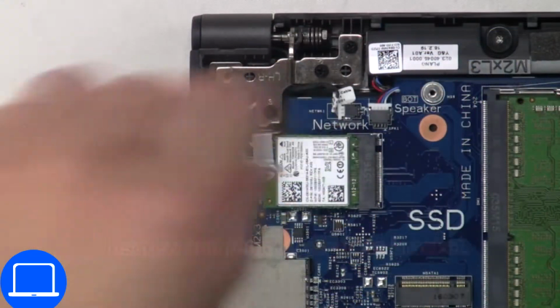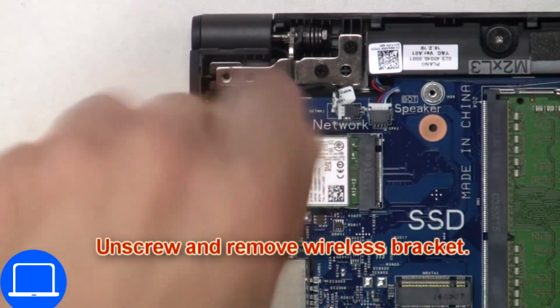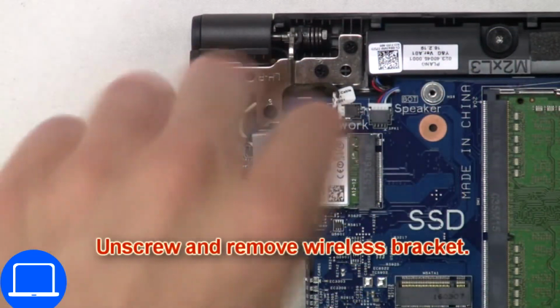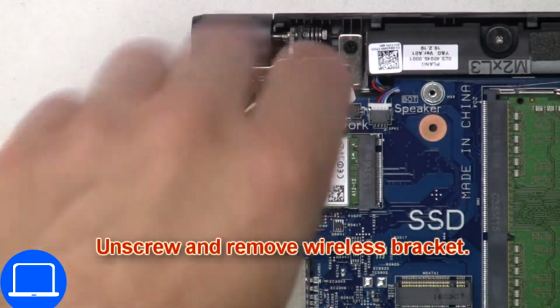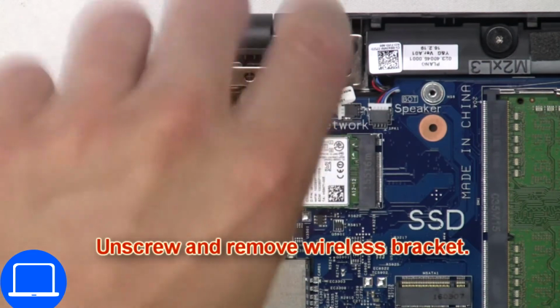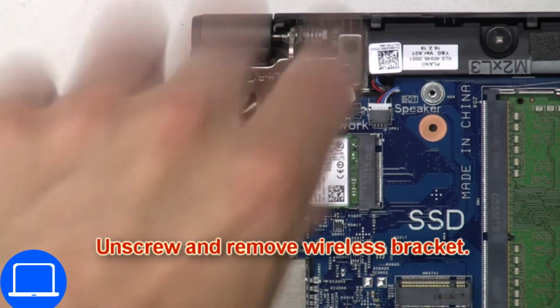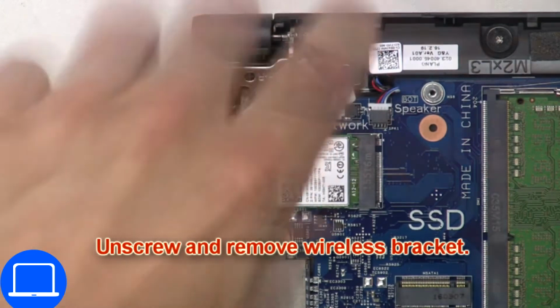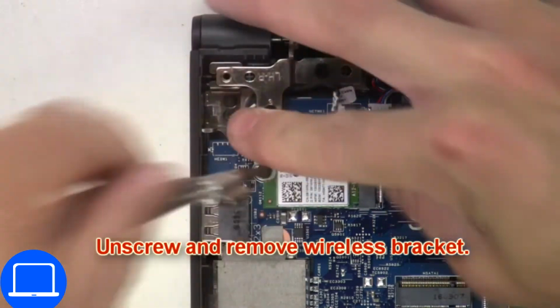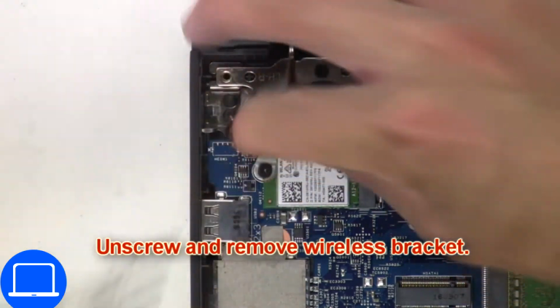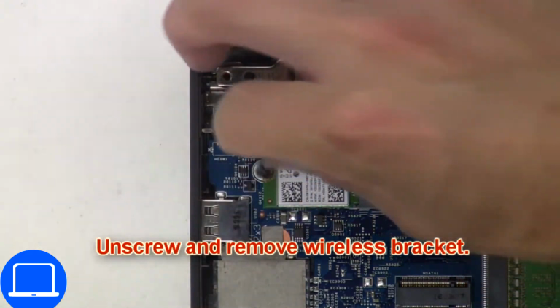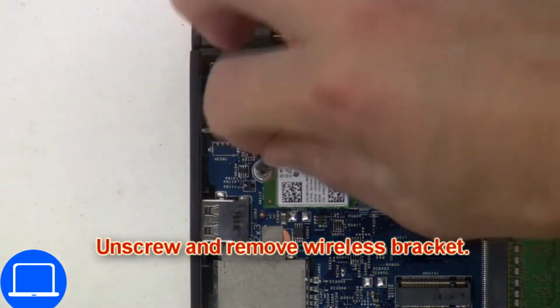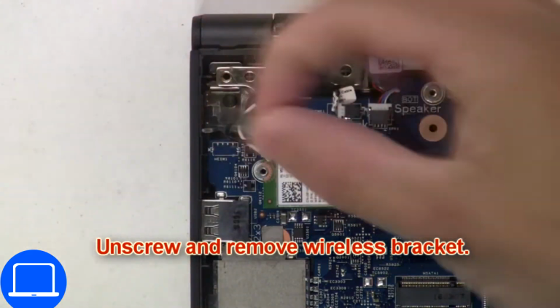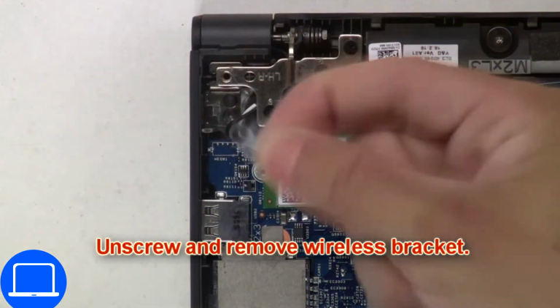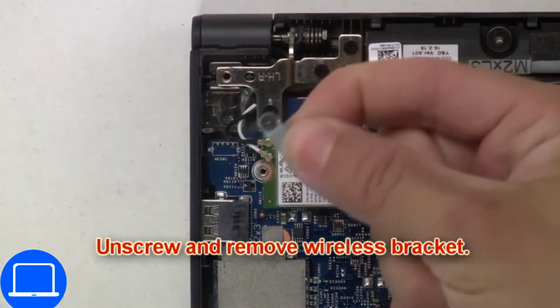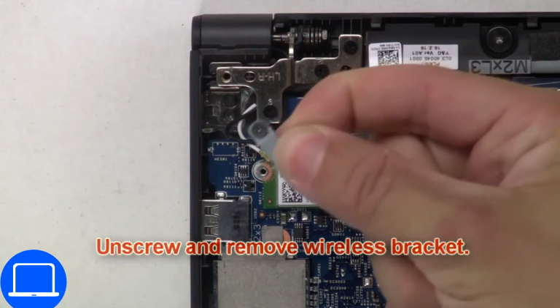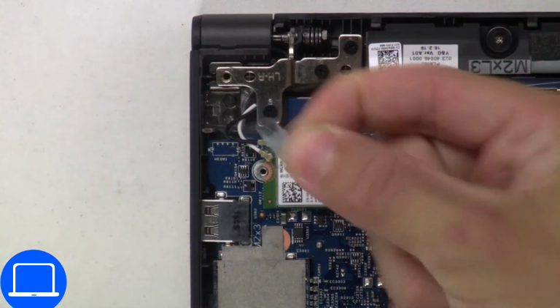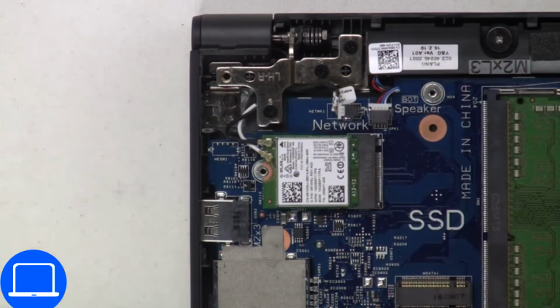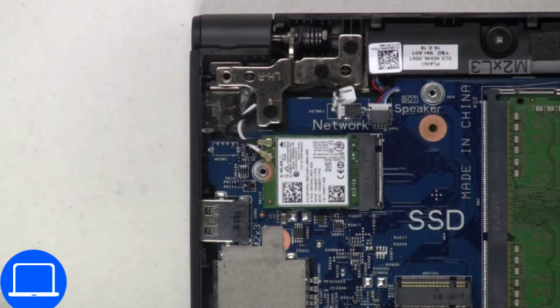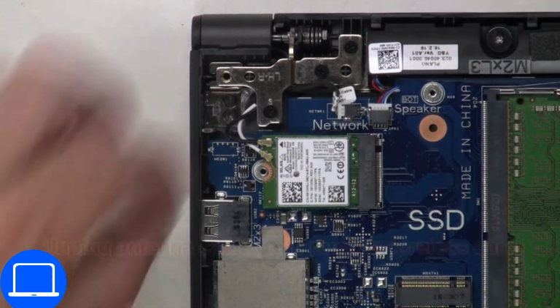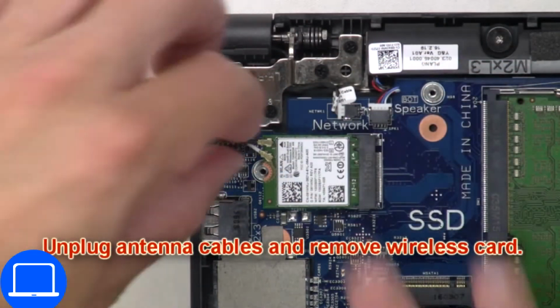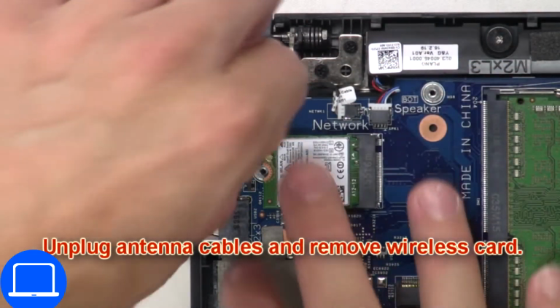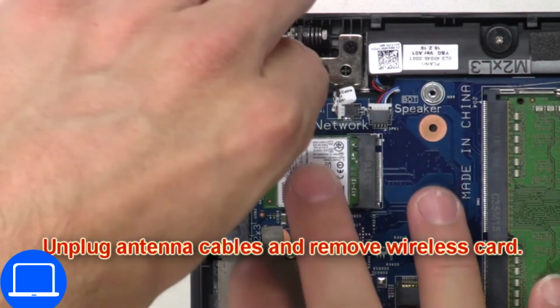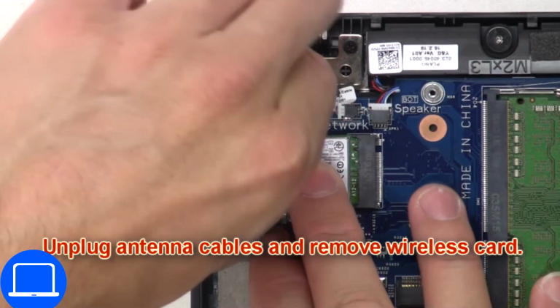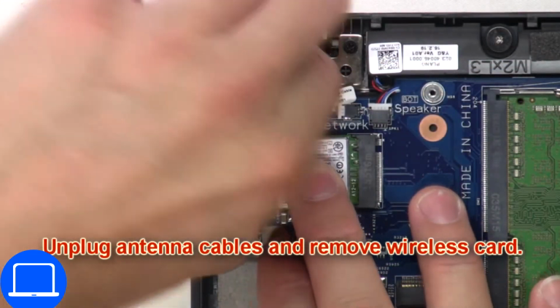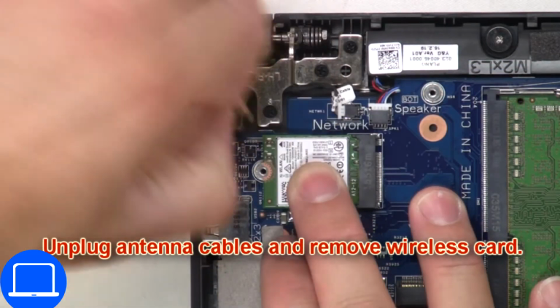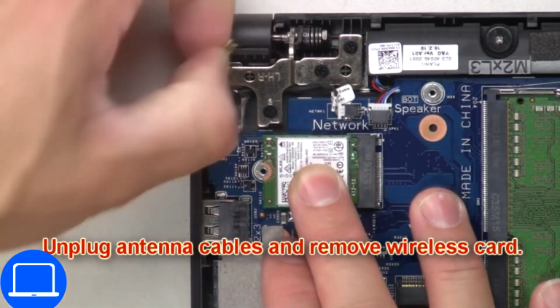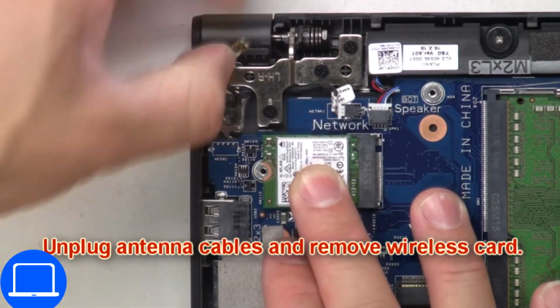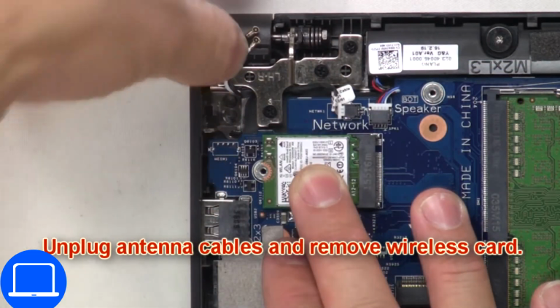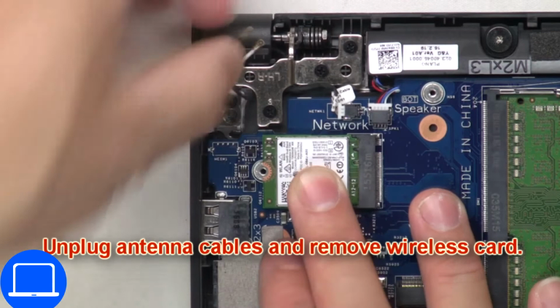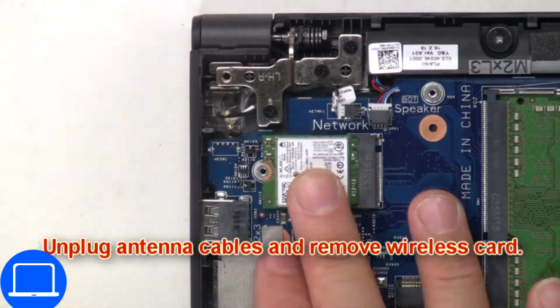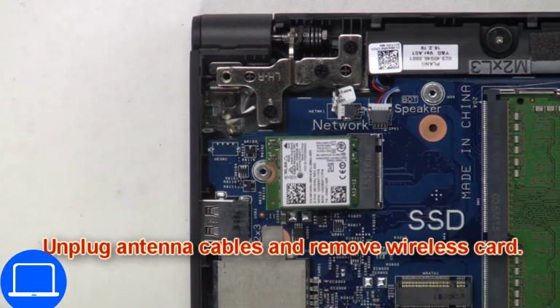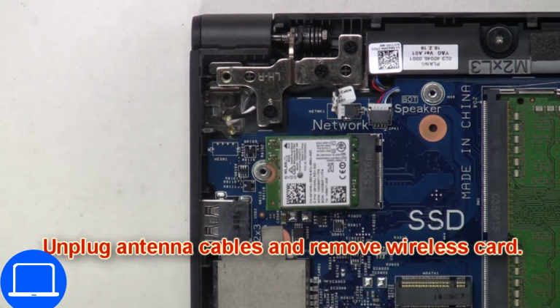Next, unscrew and remove the wireless bracket. Now unplug the antenna cables and remove the wireless card.